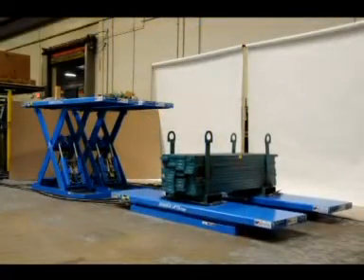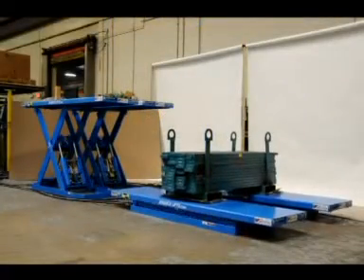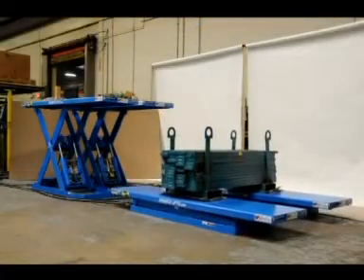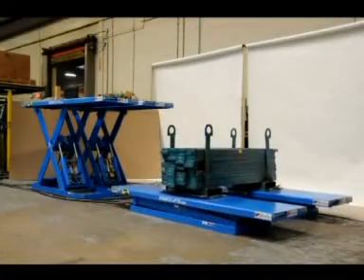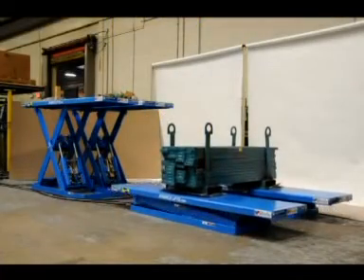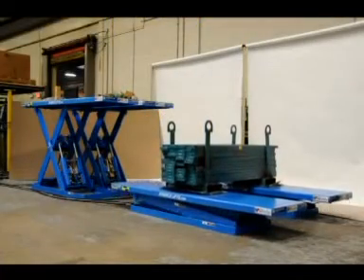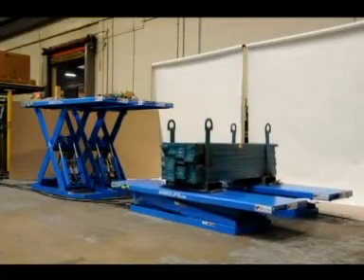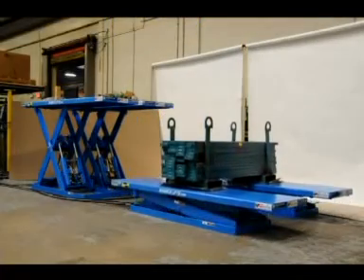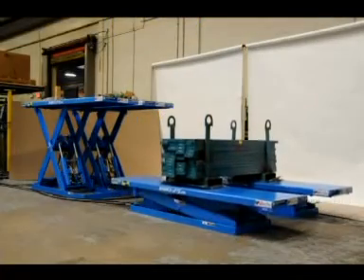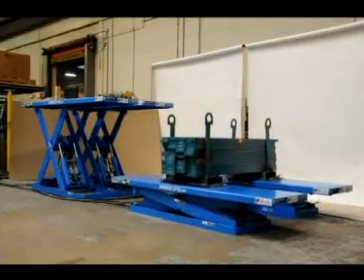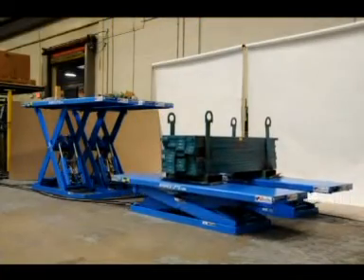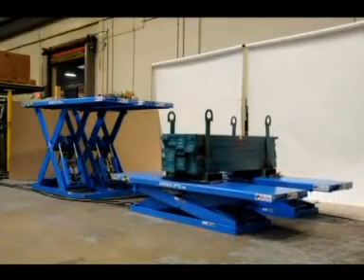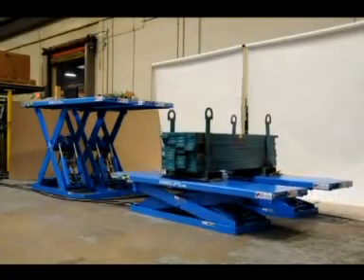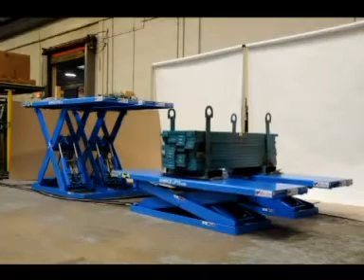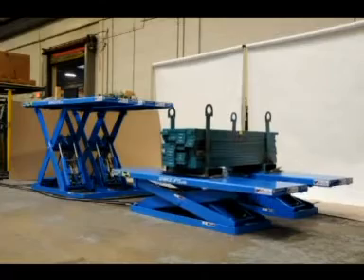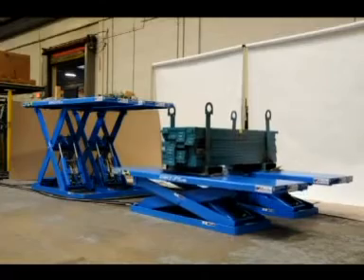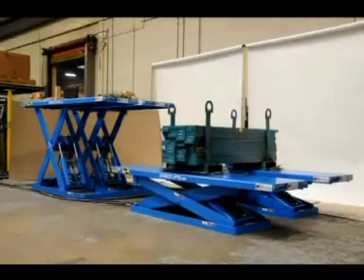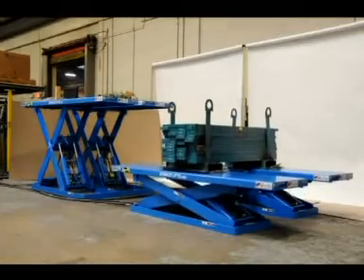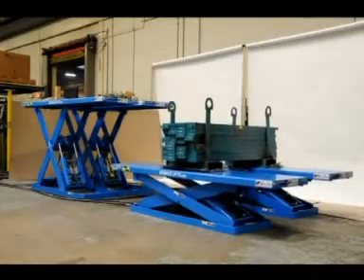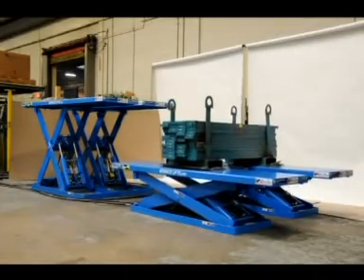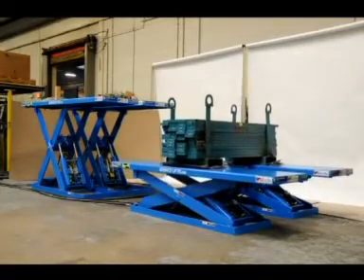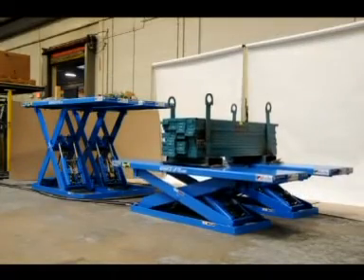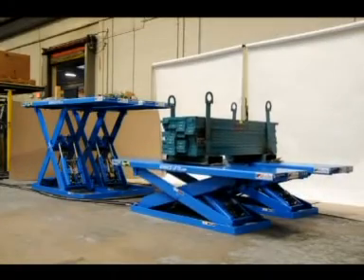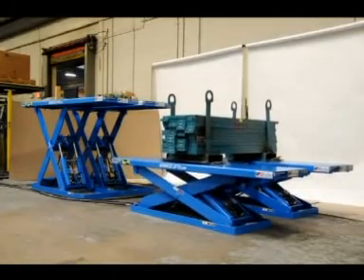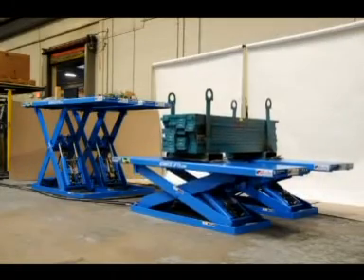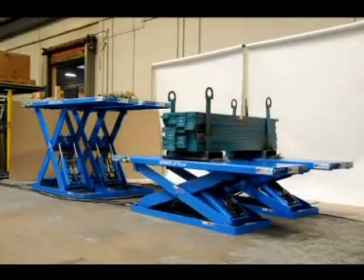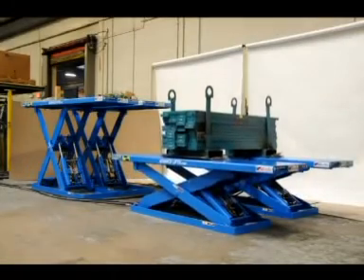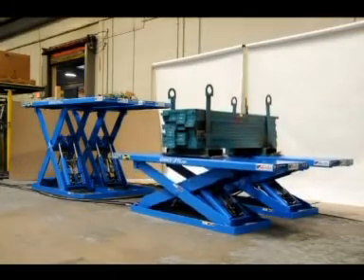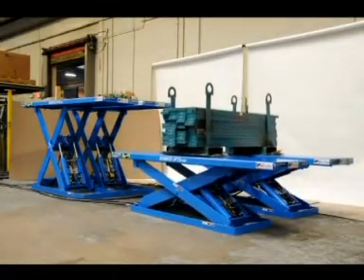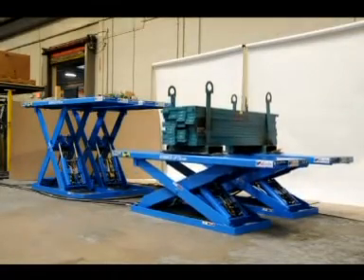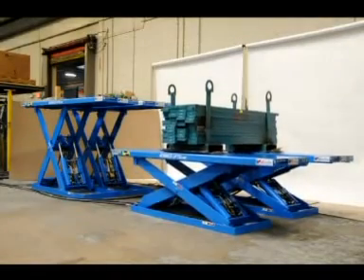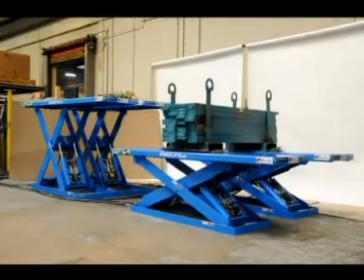In this video, the B pair of lifts has 6,000 pounds of weight straddling the 2 lifts.